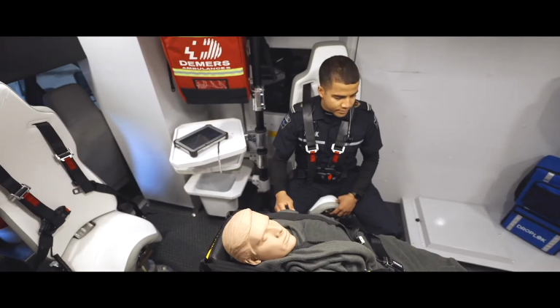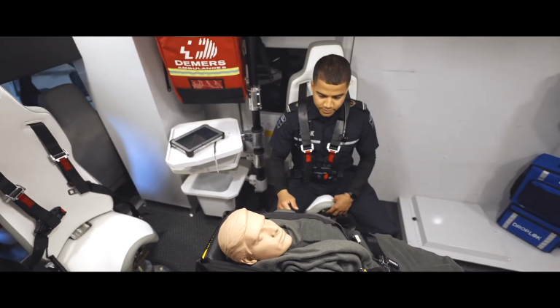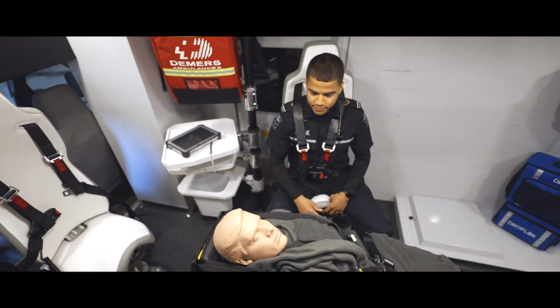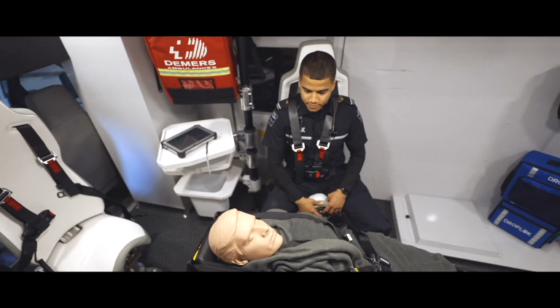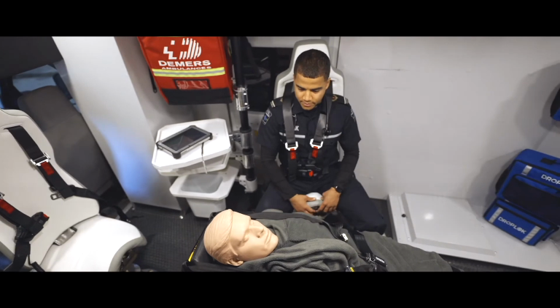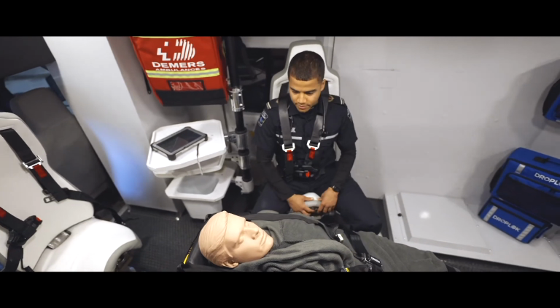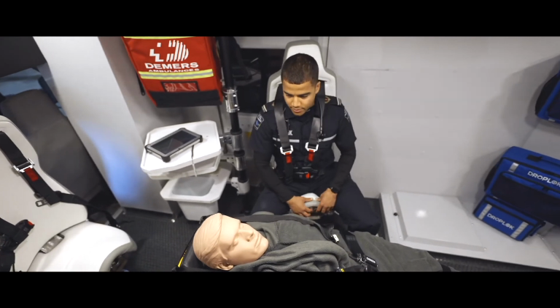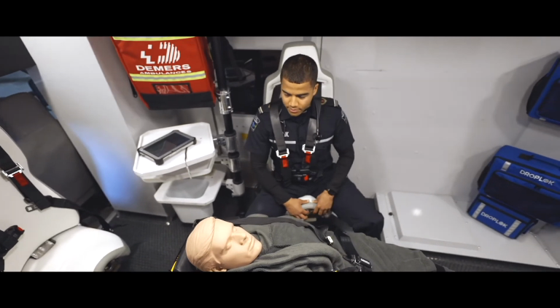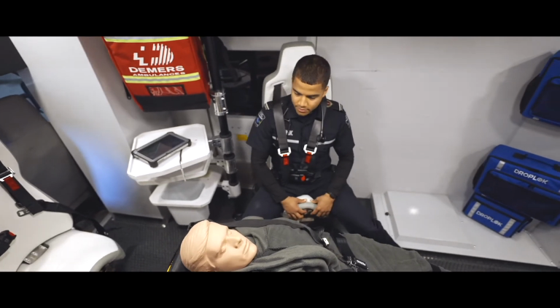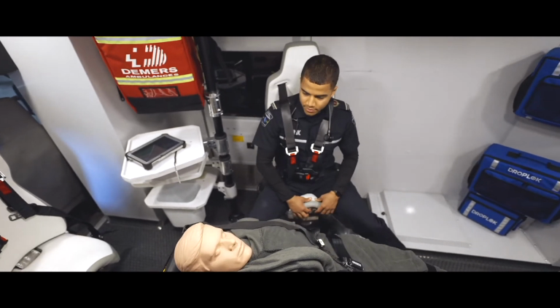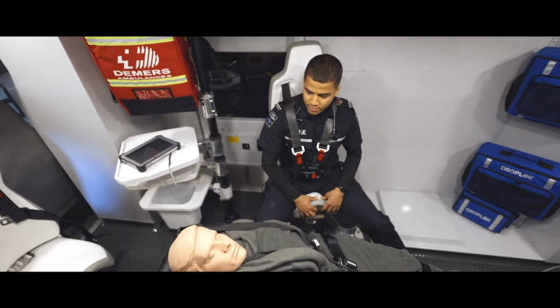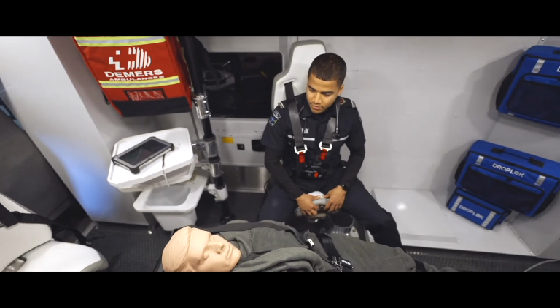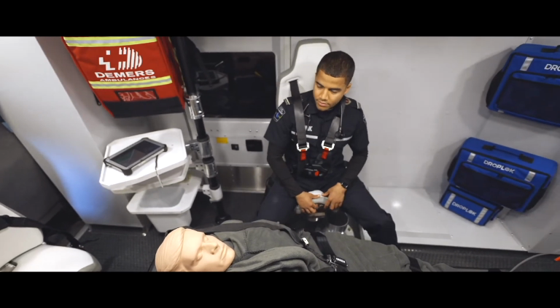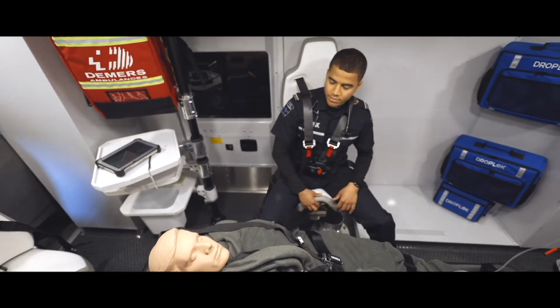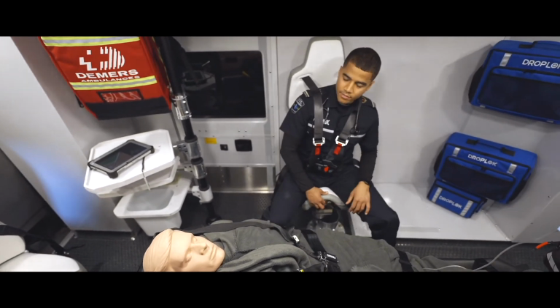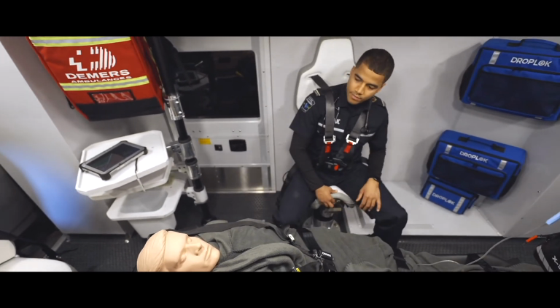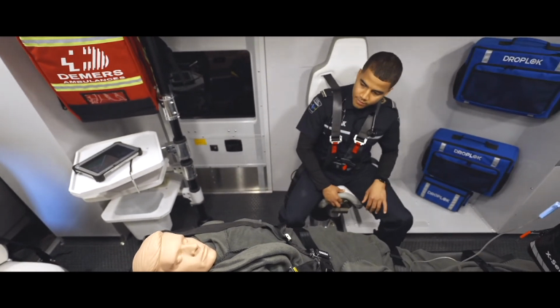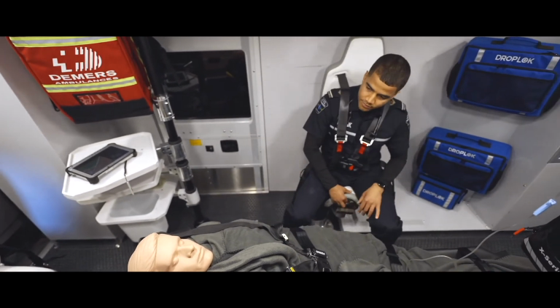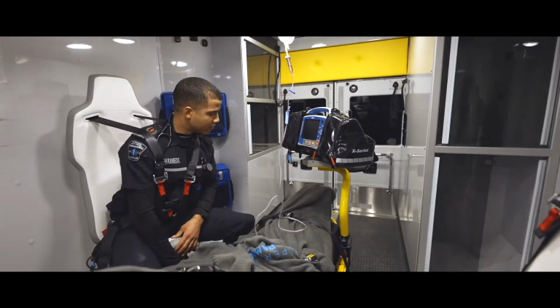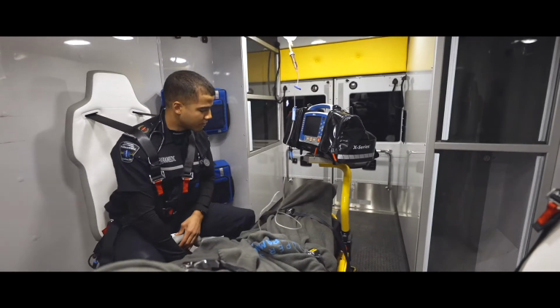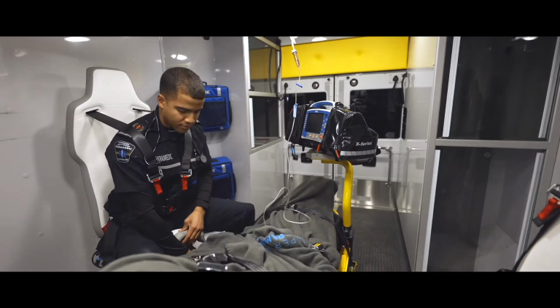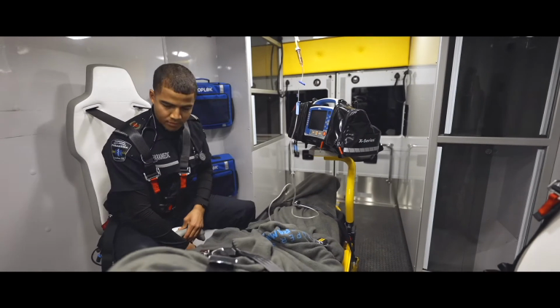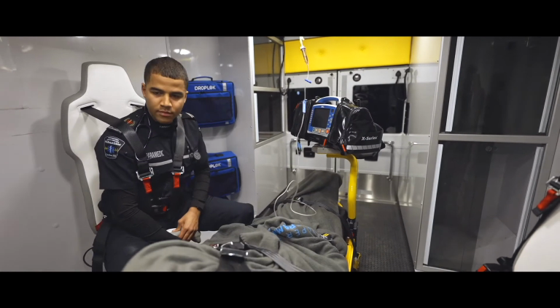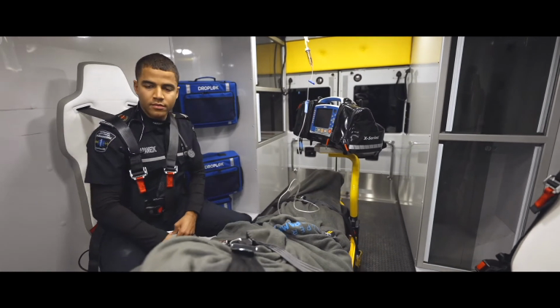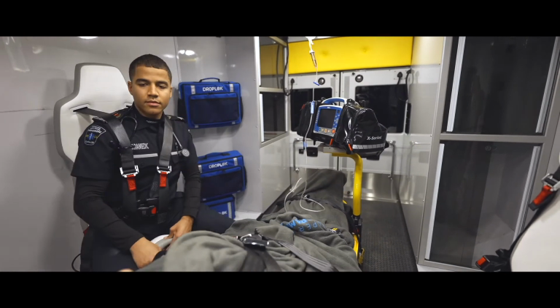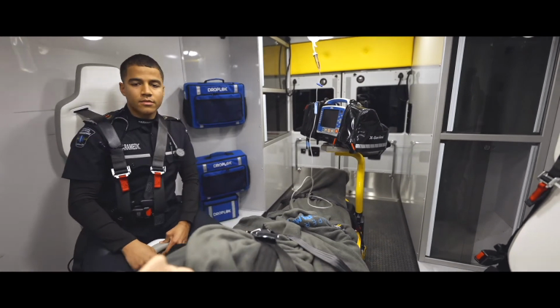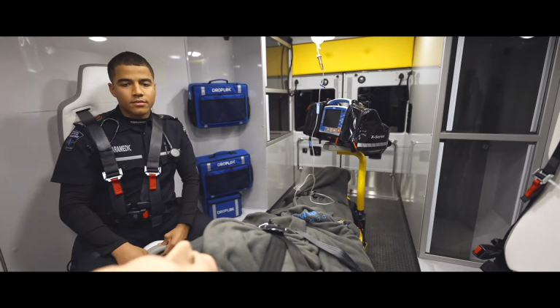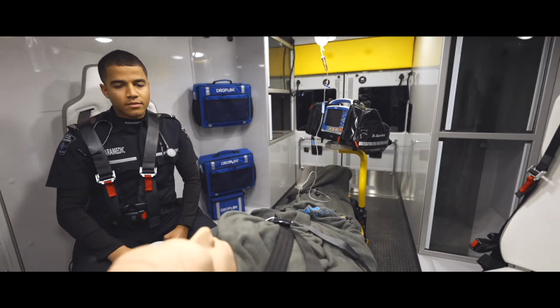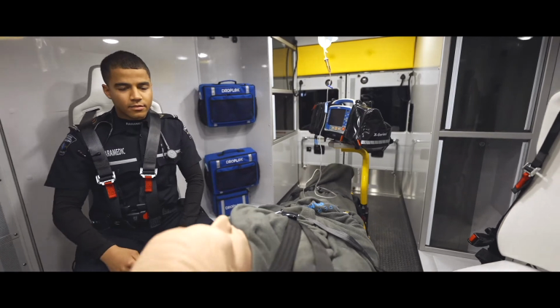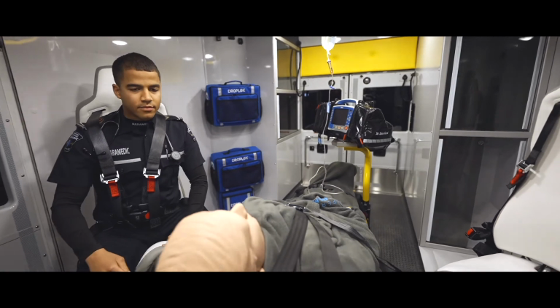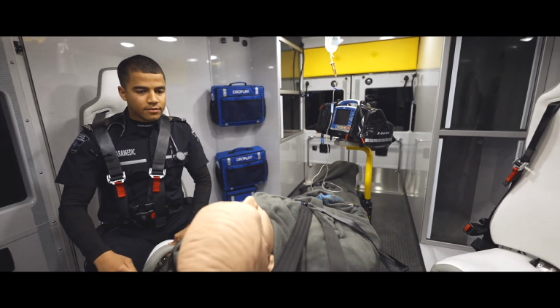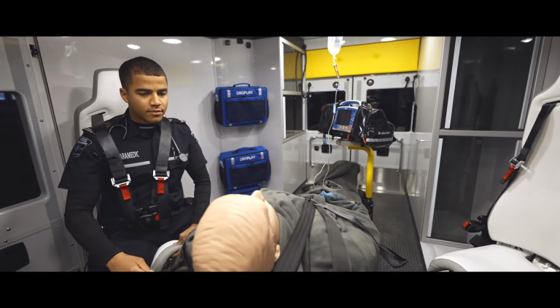You have a really 360-degree movement you can do with the seat. You can have access from head to toe to the patient without getting unbuckled.